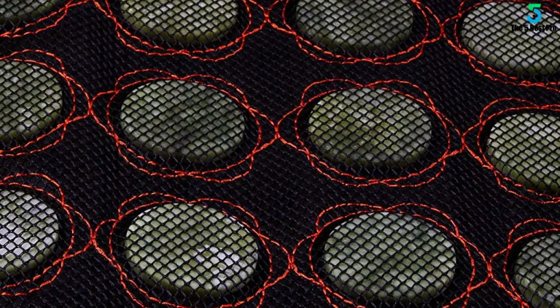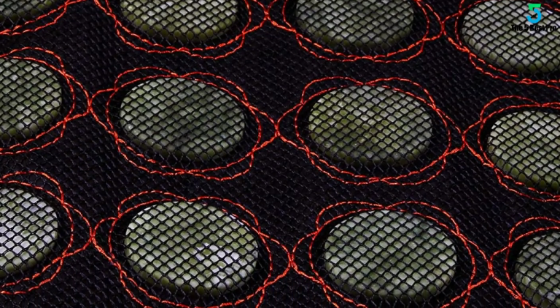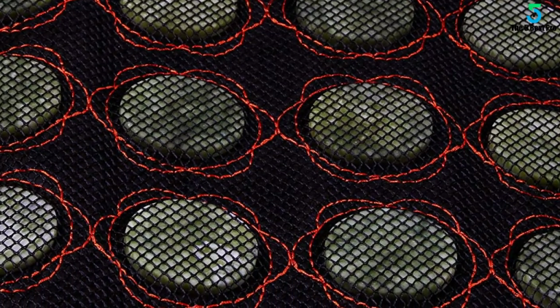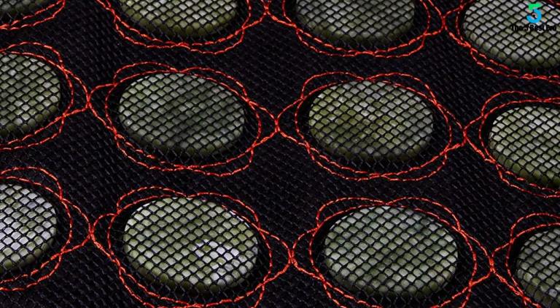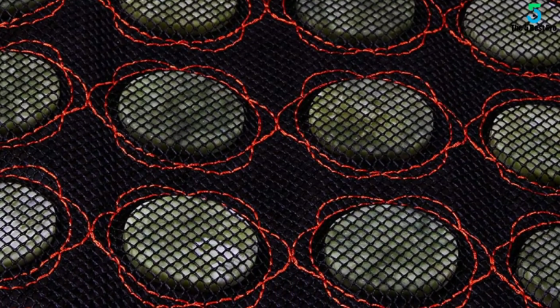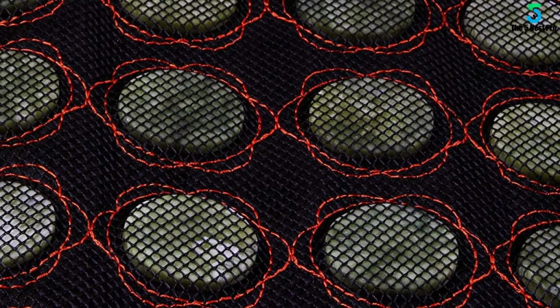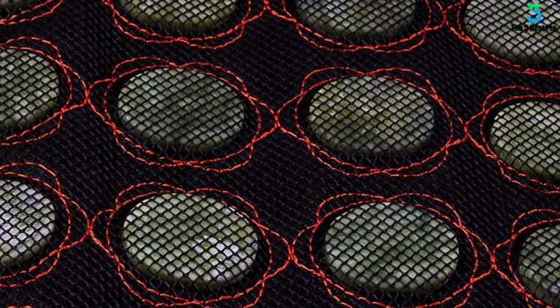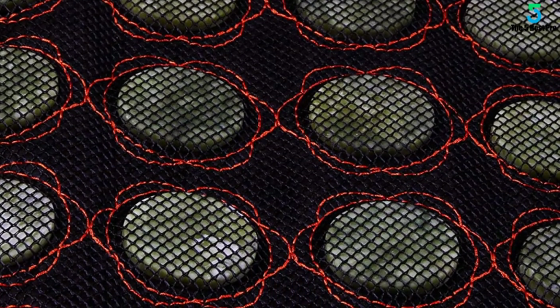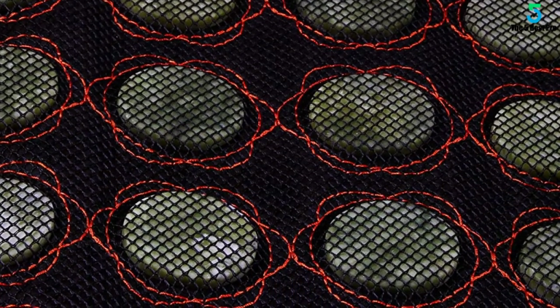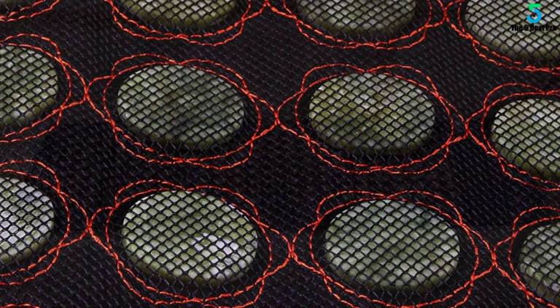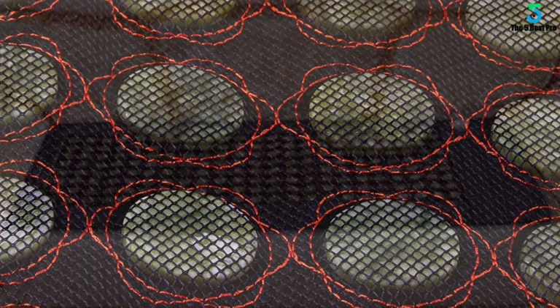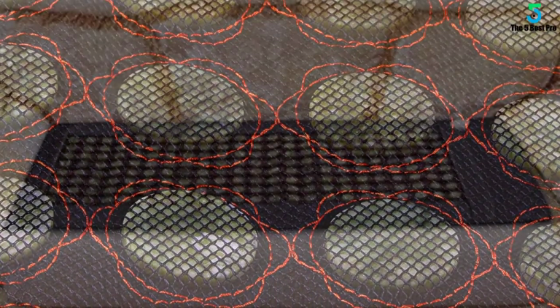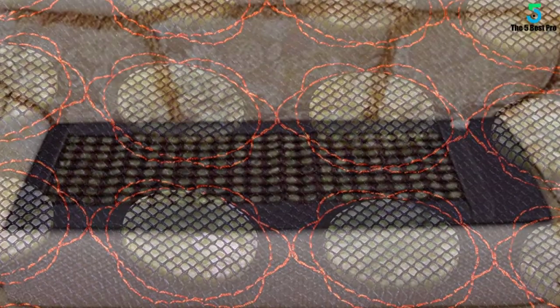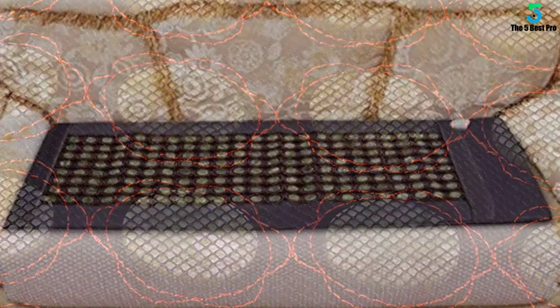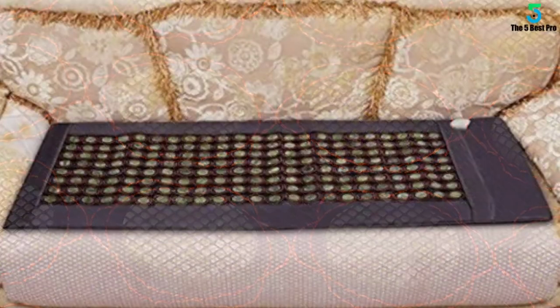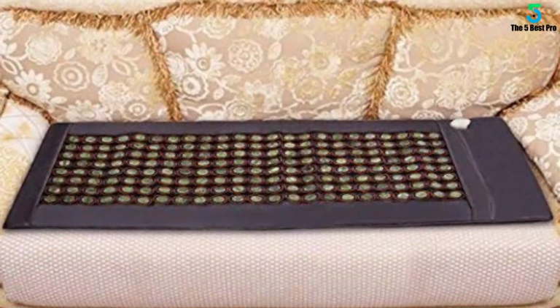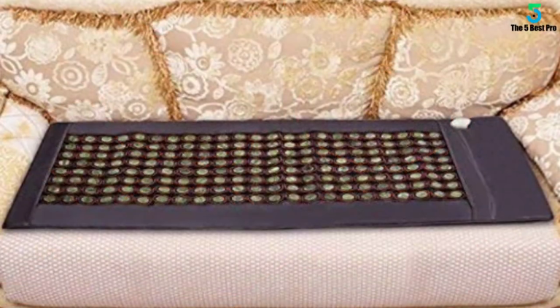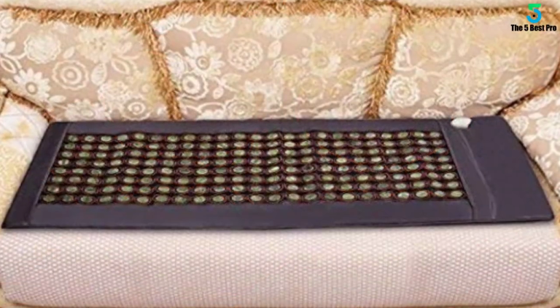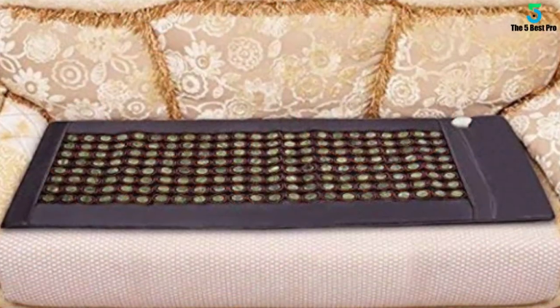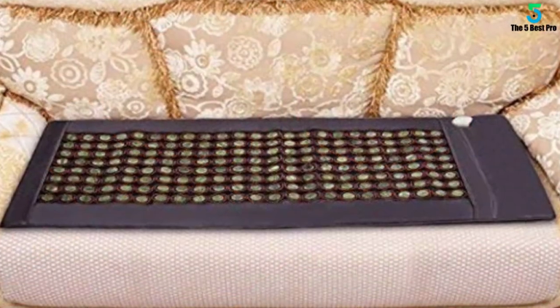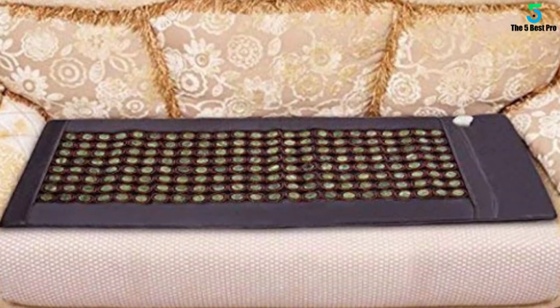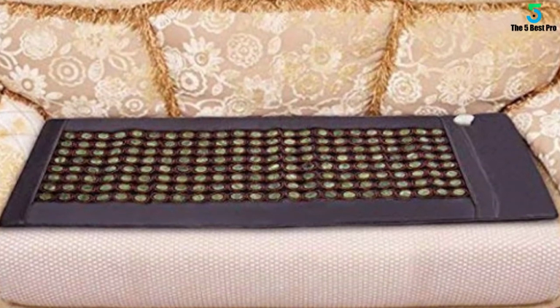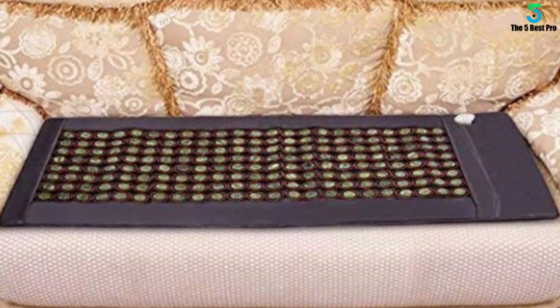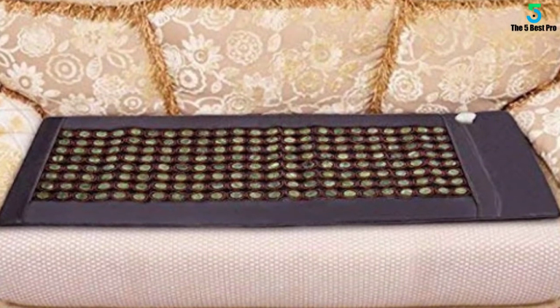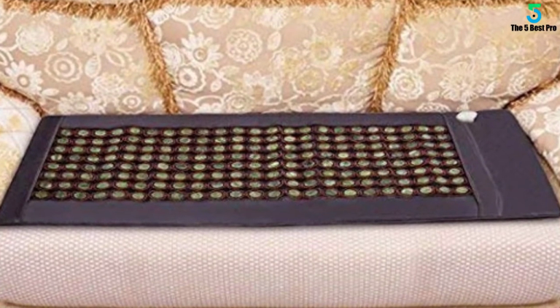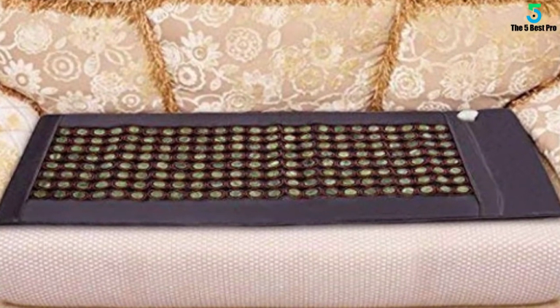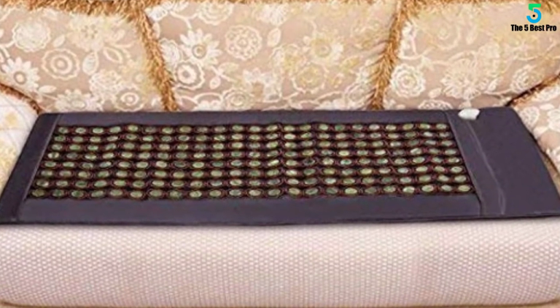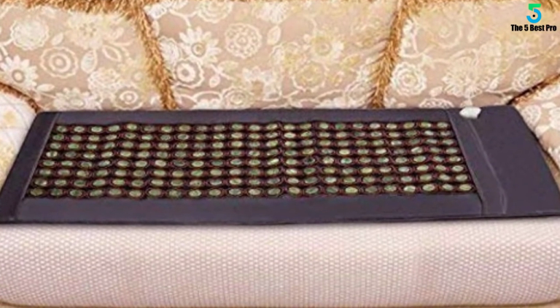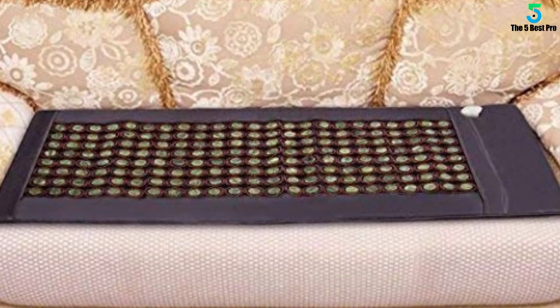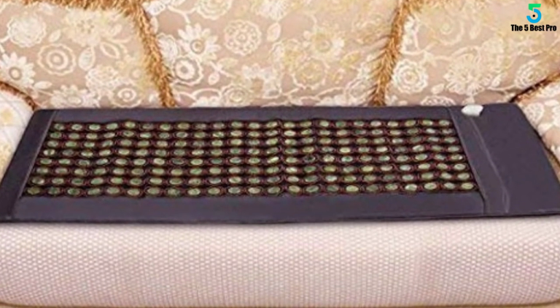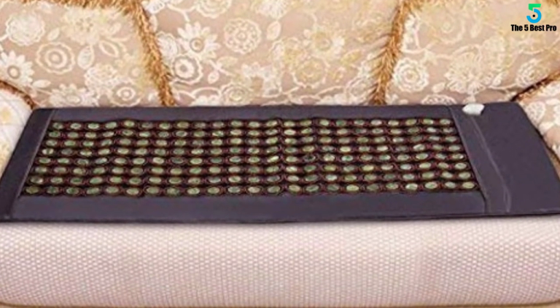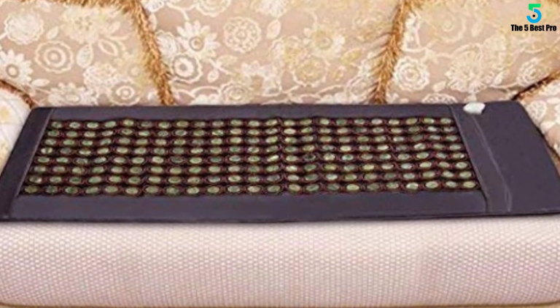The heating mat also provides negative ion therapy that is safe on your body parts.